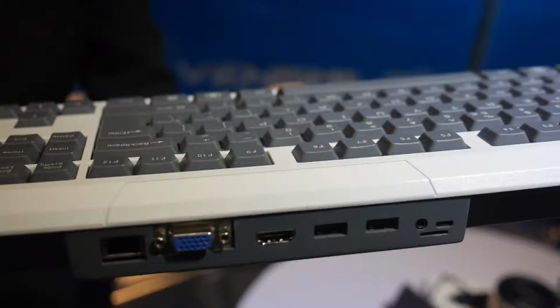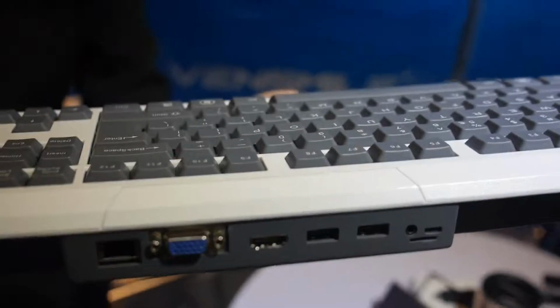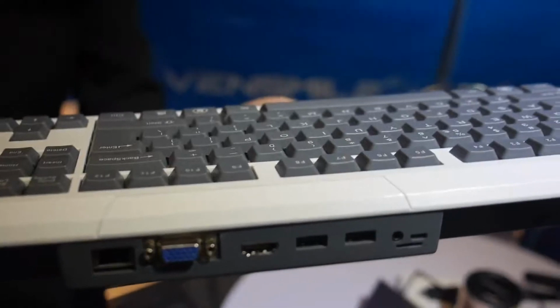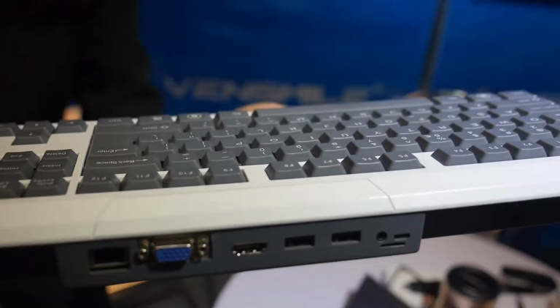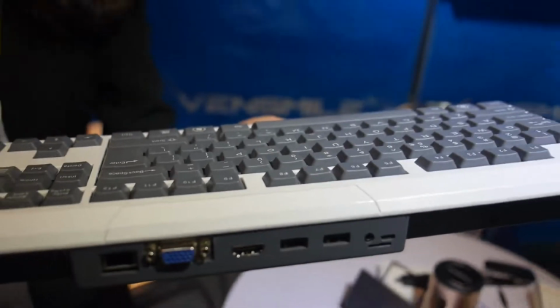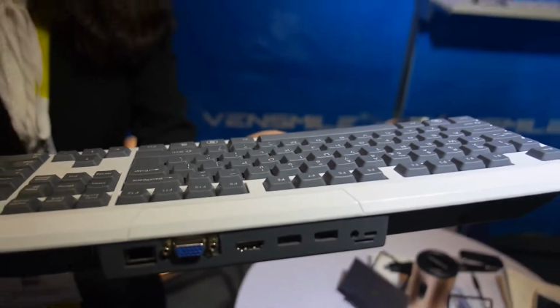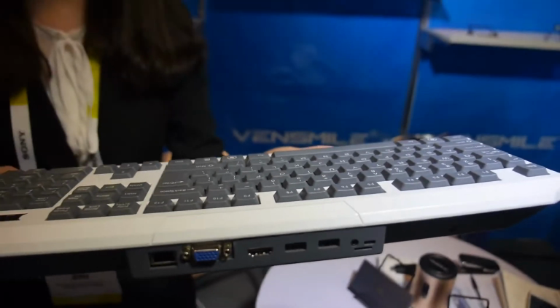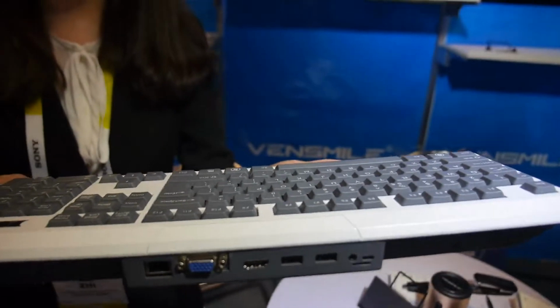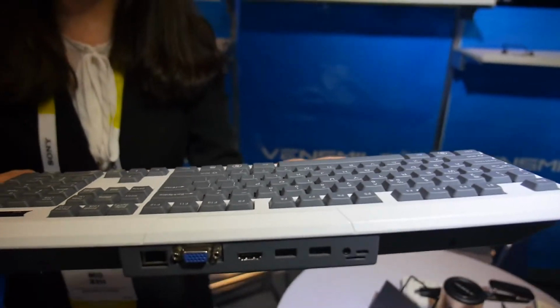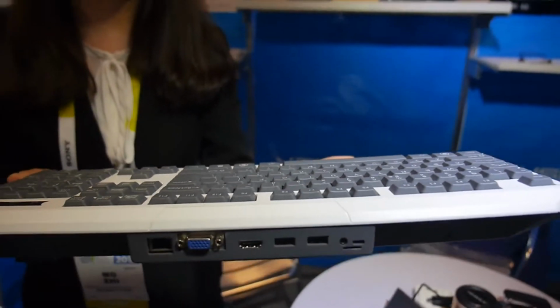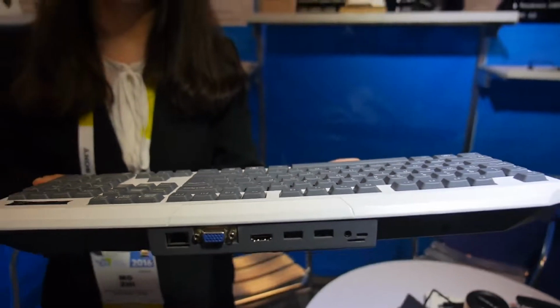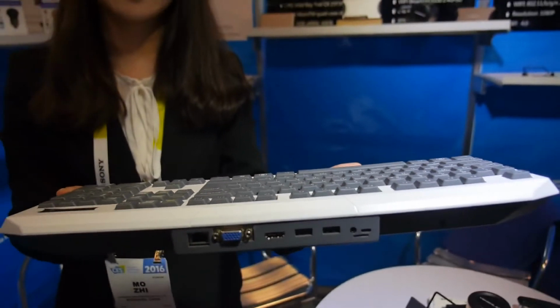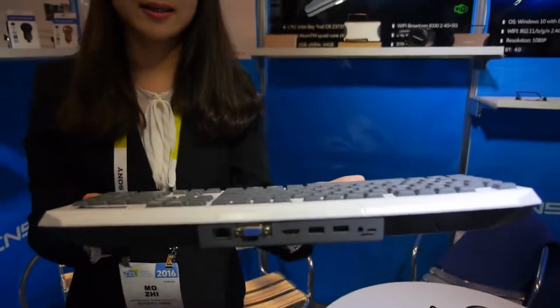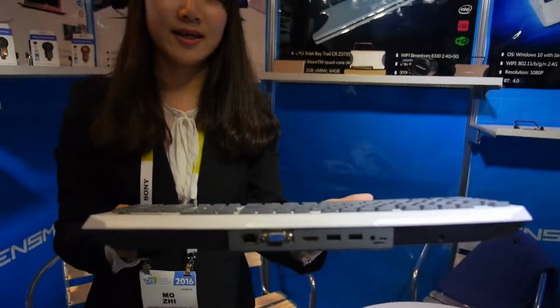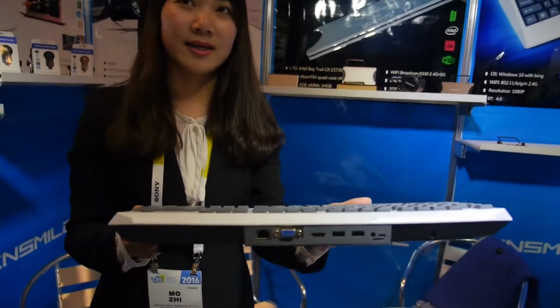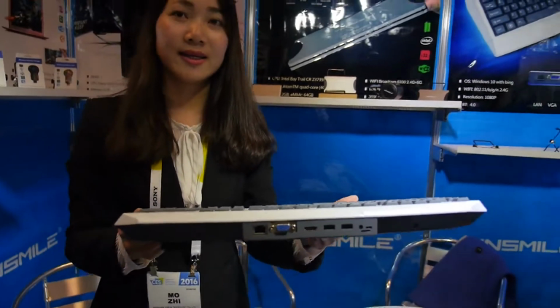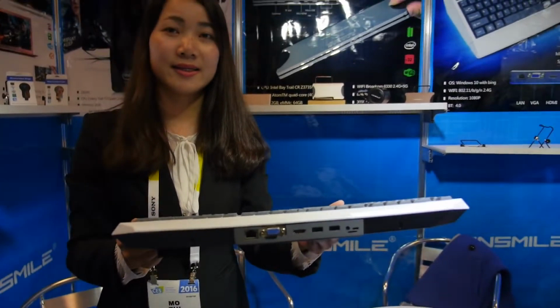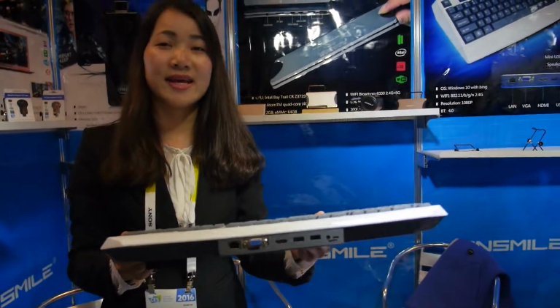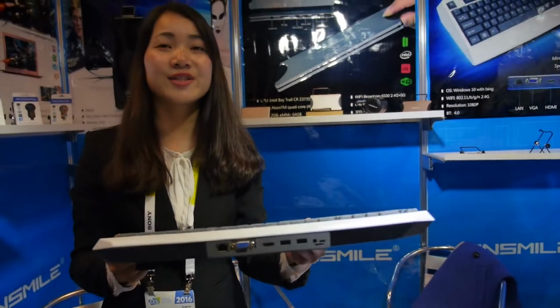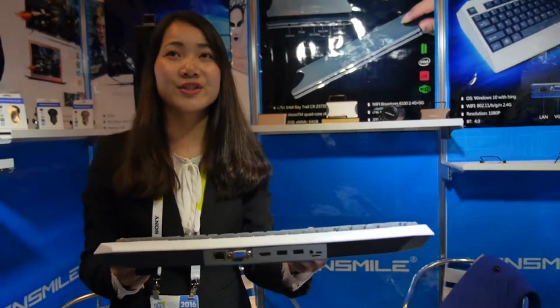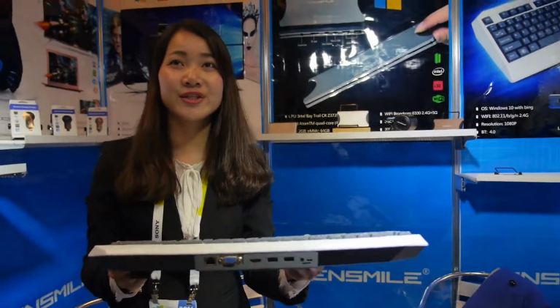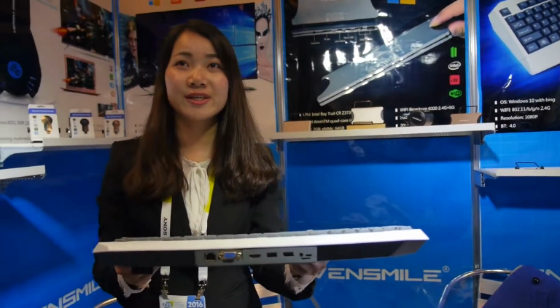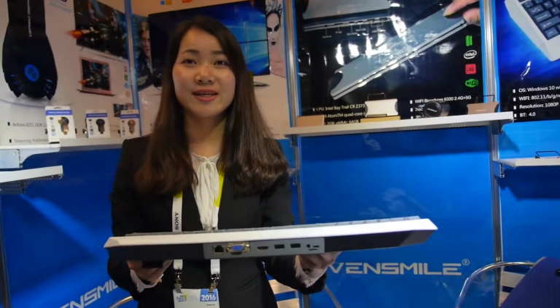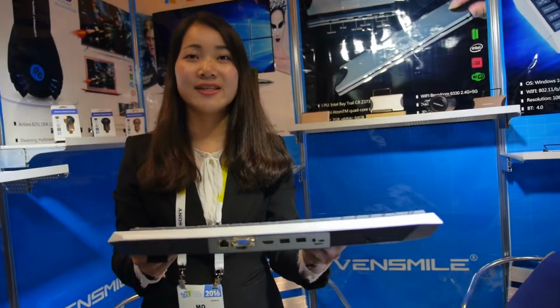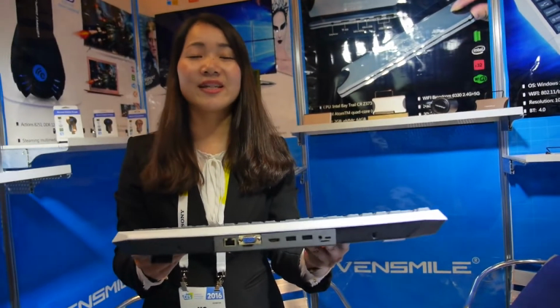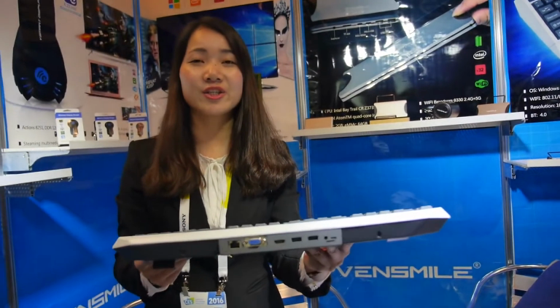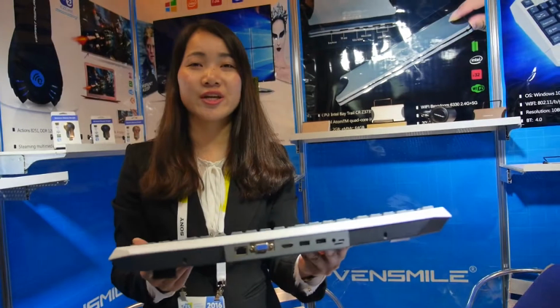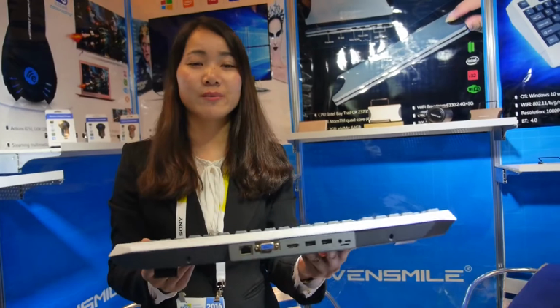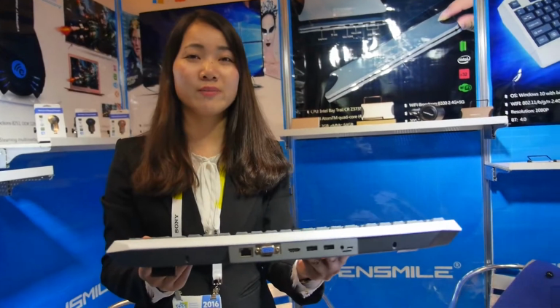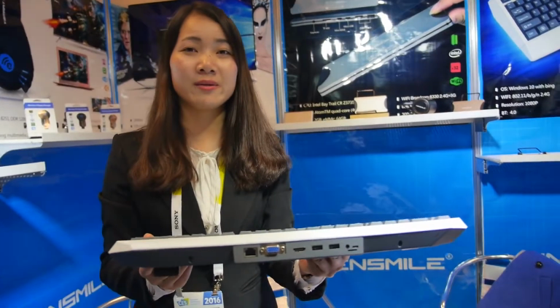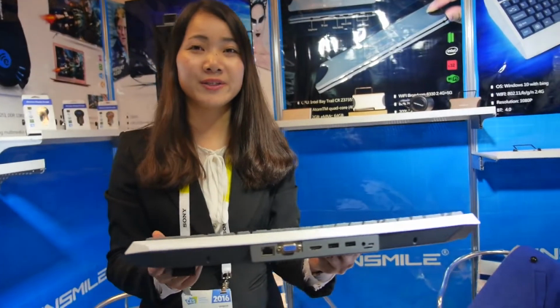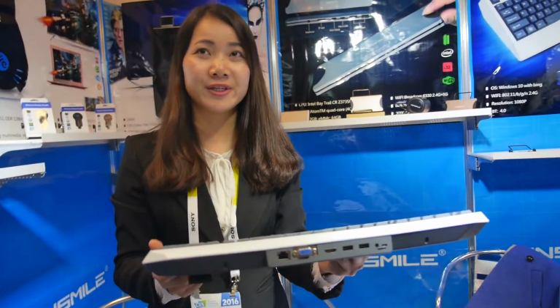This is the Ventsmile Smart Keyboard — a PC and a keyboard. Yeah, this is a keyboard mini PC.